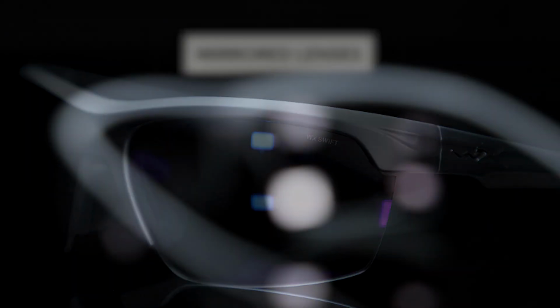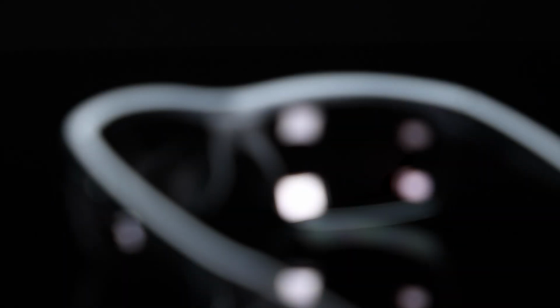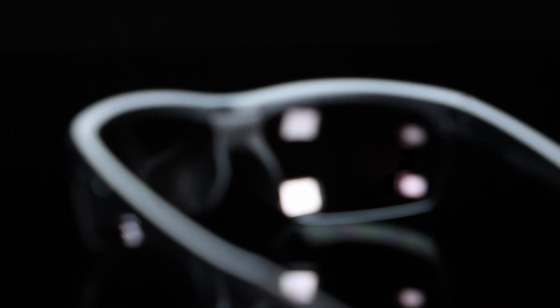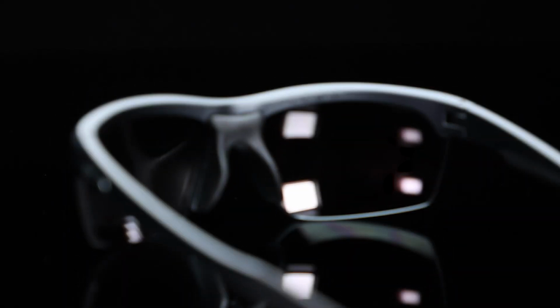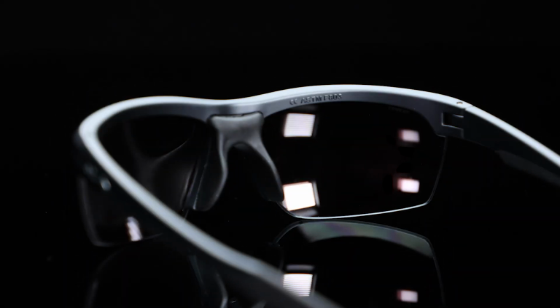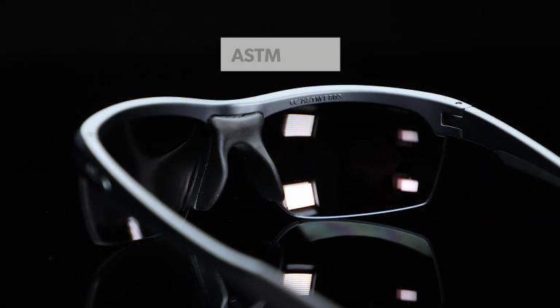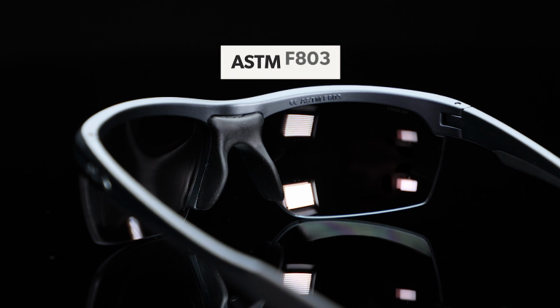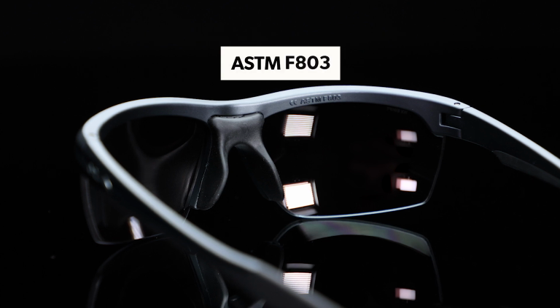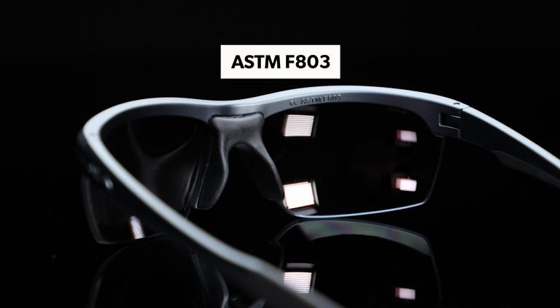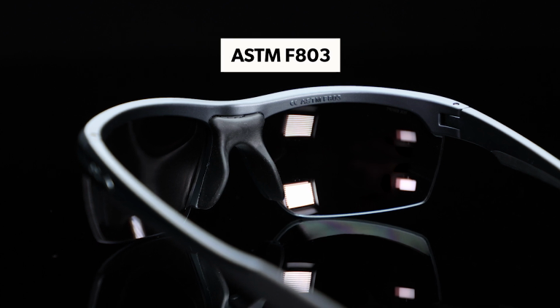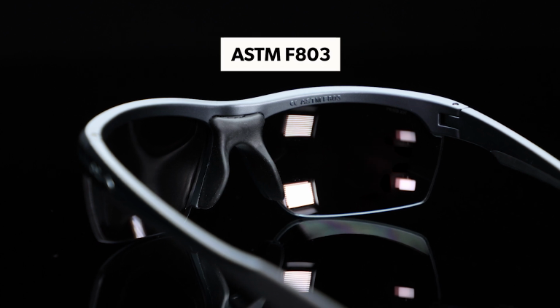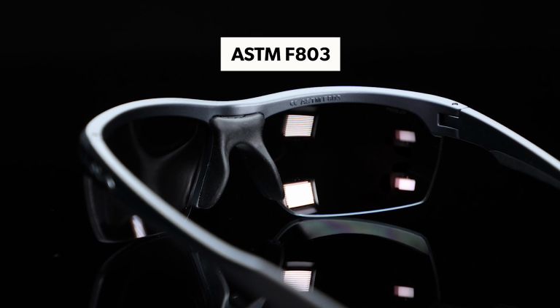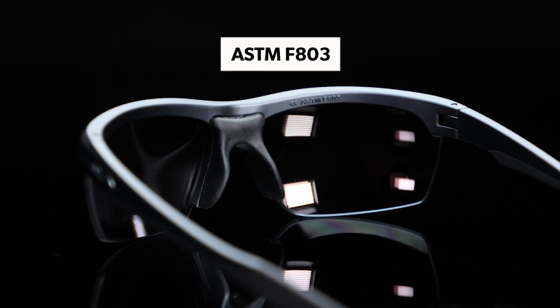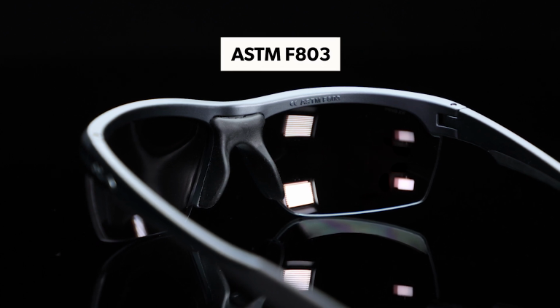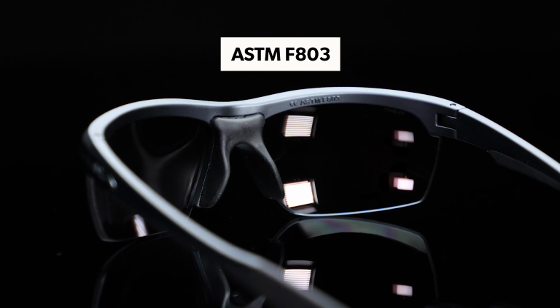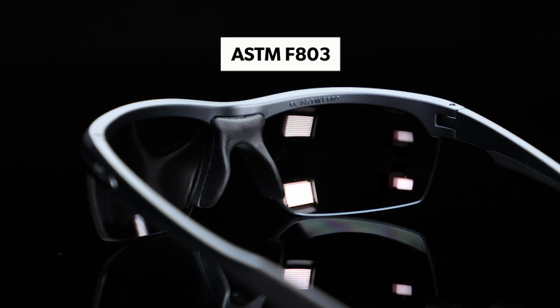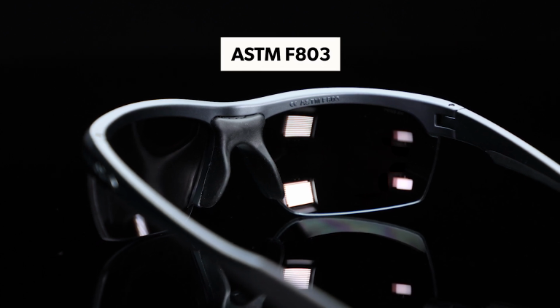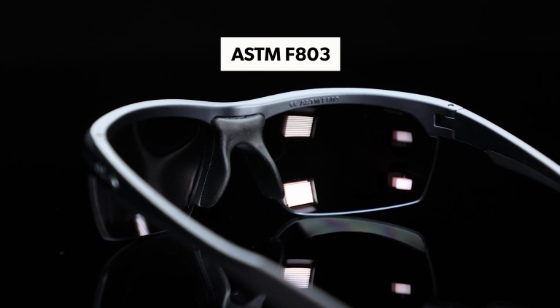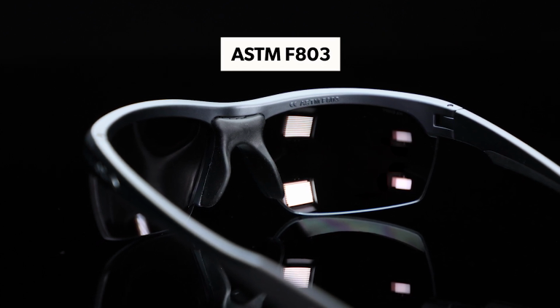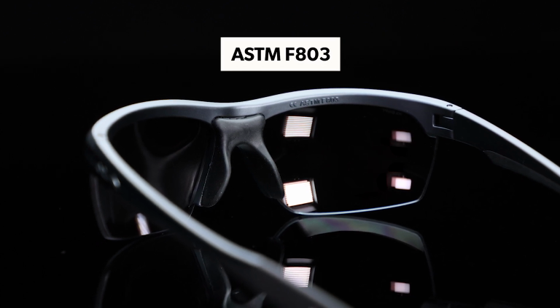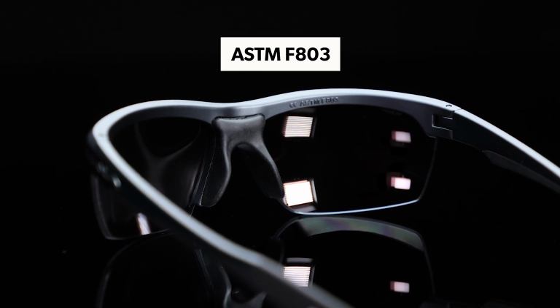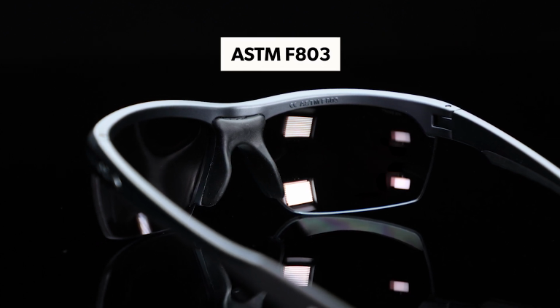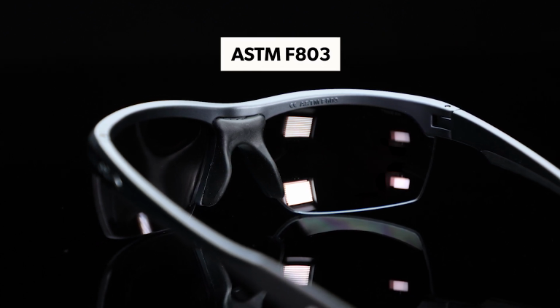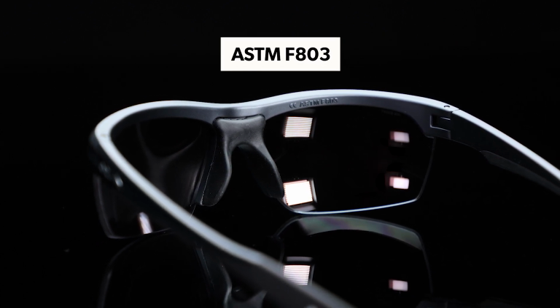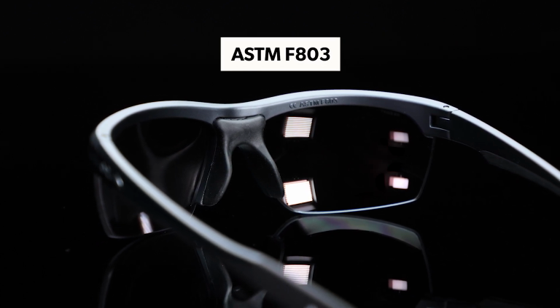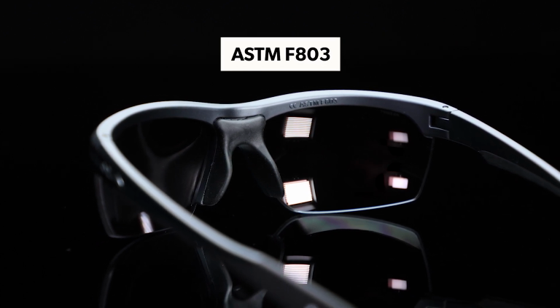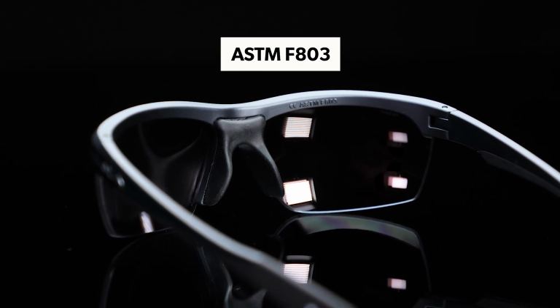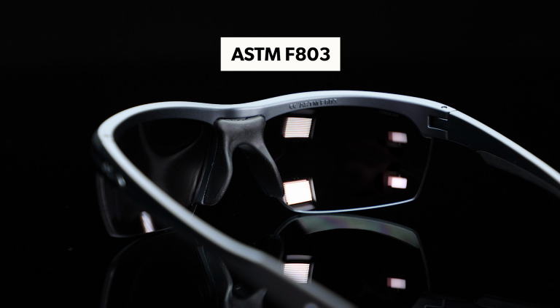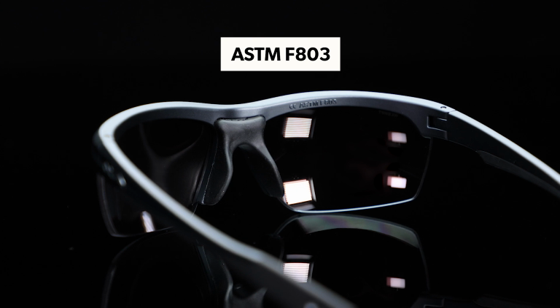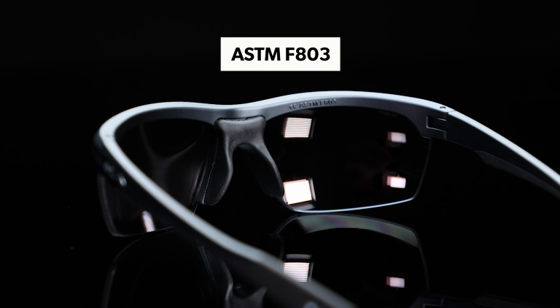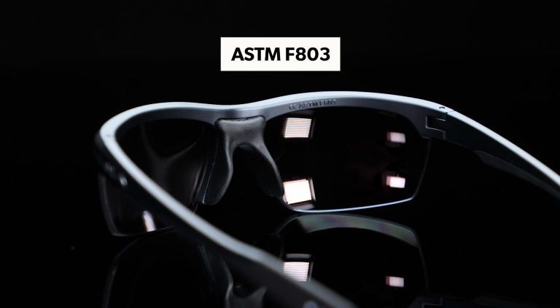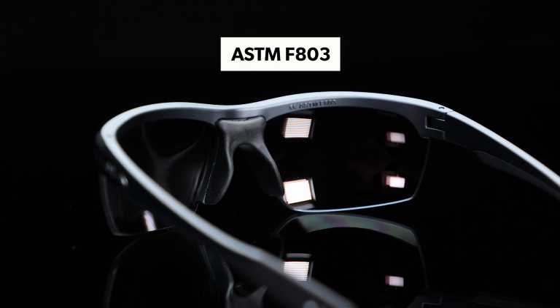Lastly, this frame is ASTM F803 impact rated despite looking like normal glasses, giving you optimal protection.